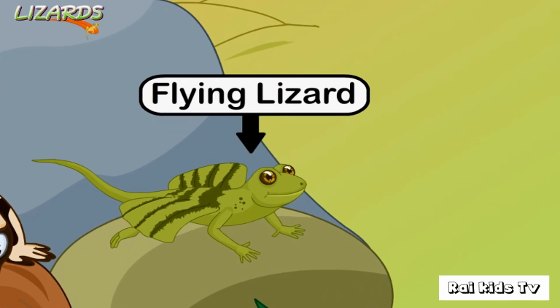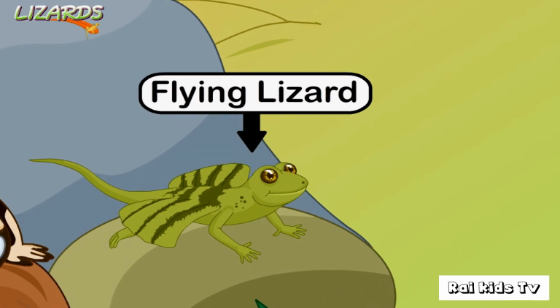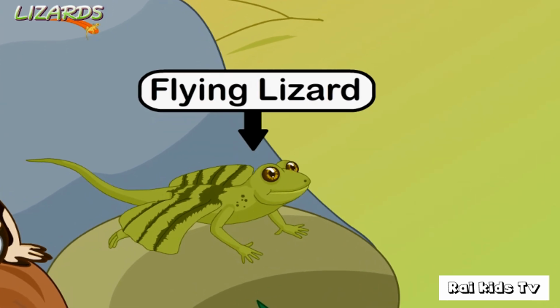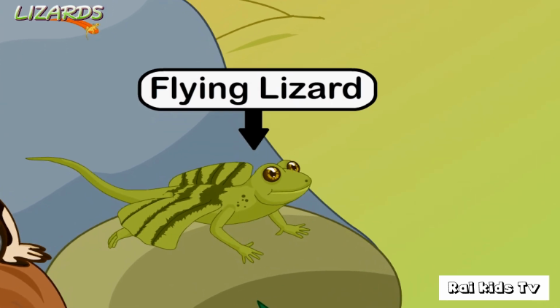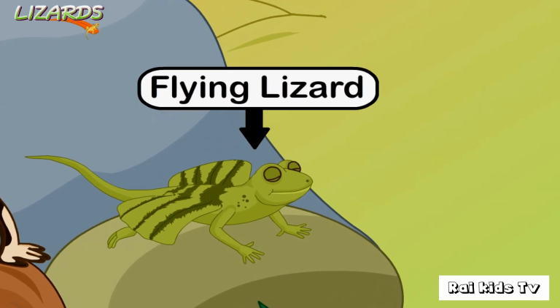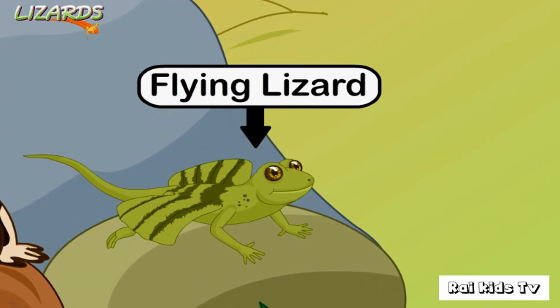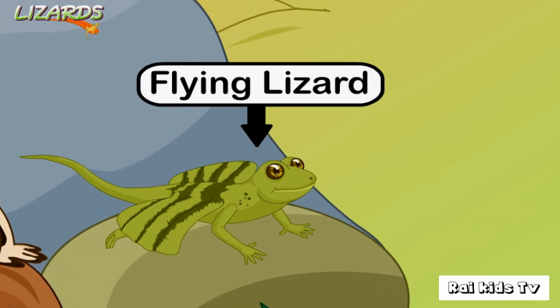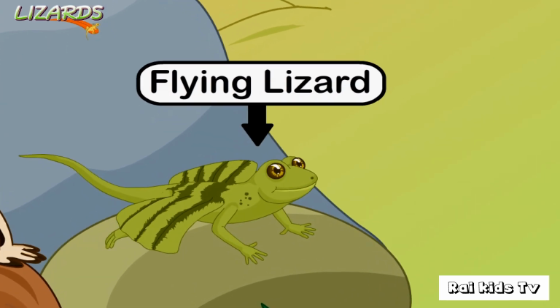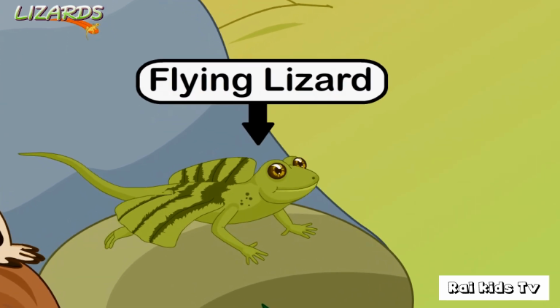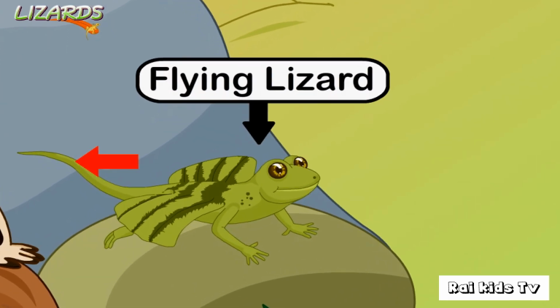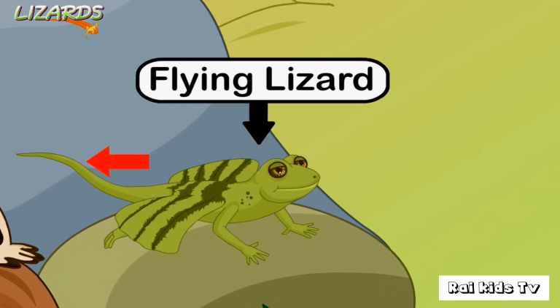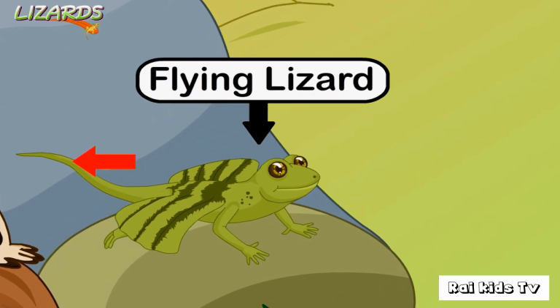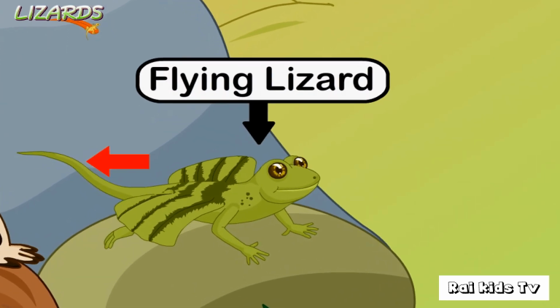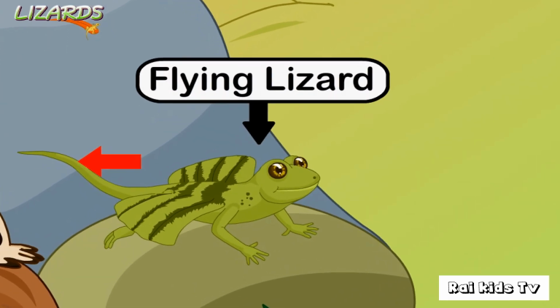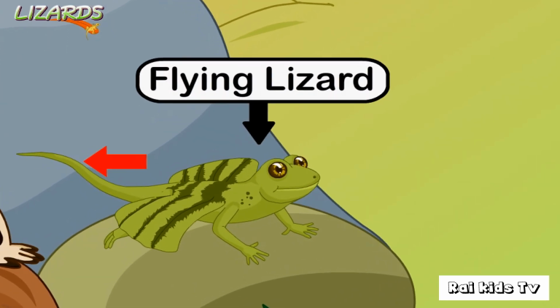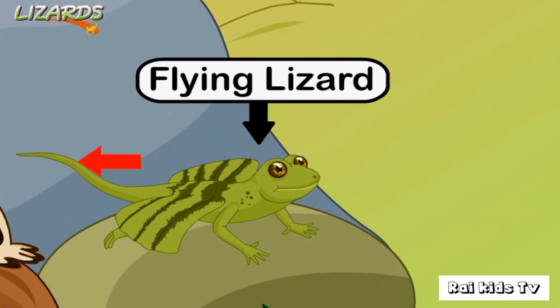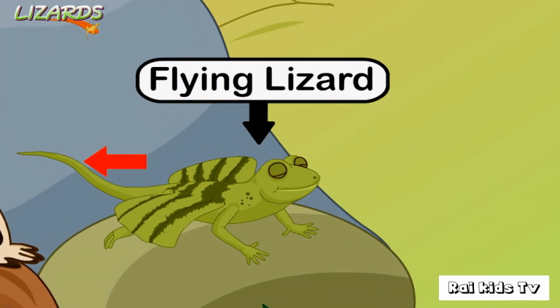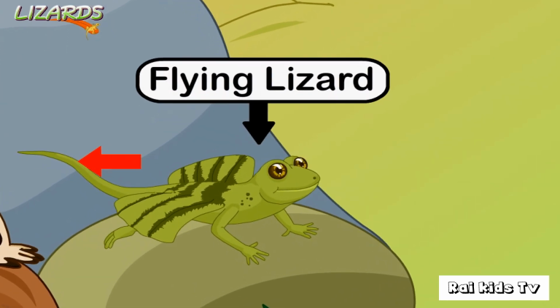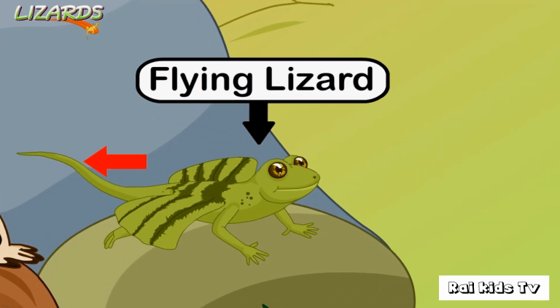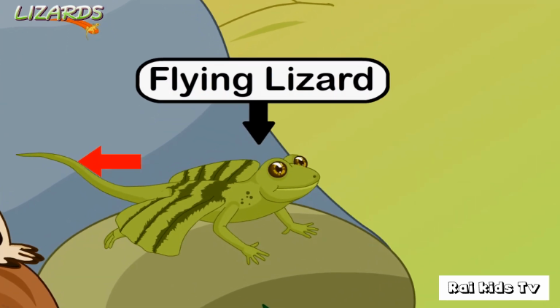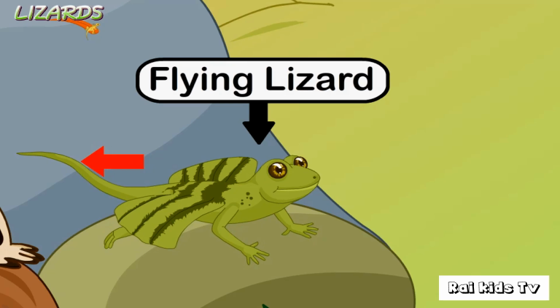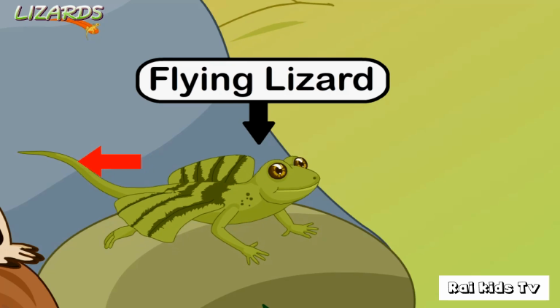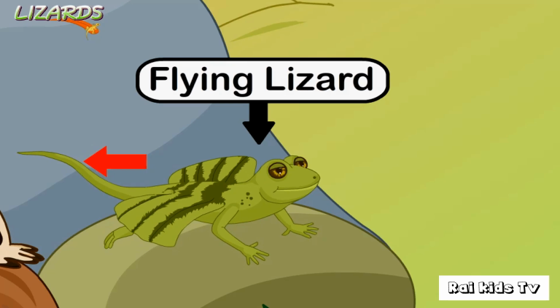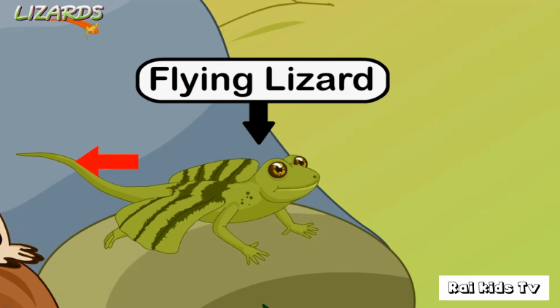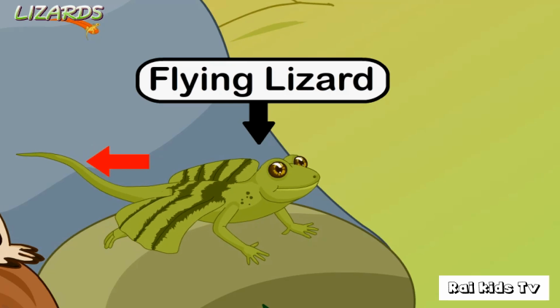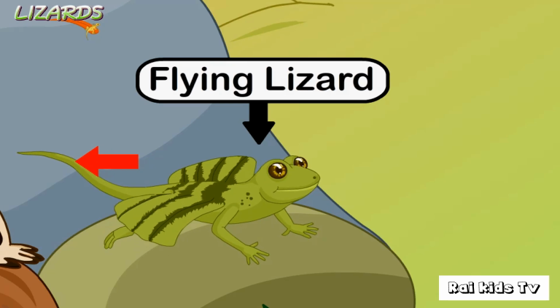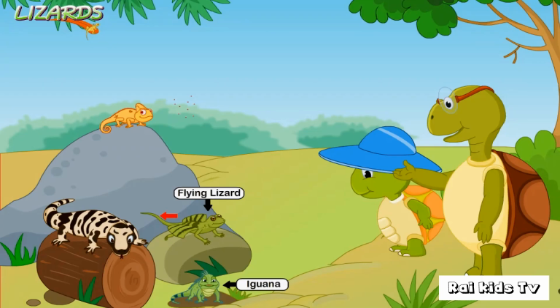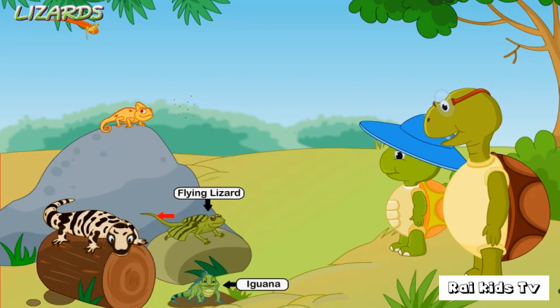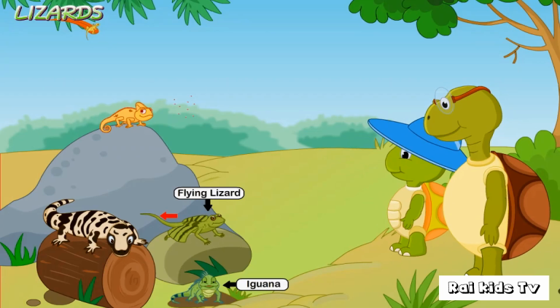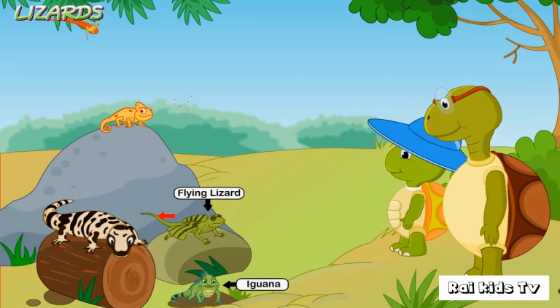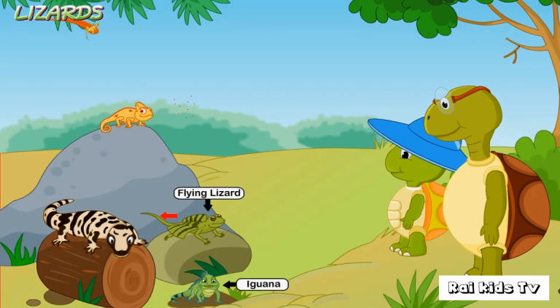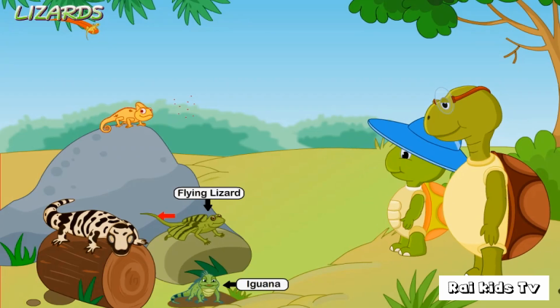Look! It has a long tail. It is also sometimes called the flying dragon.